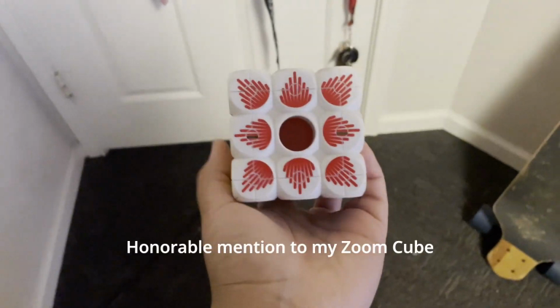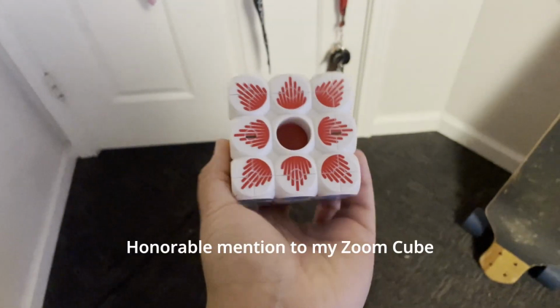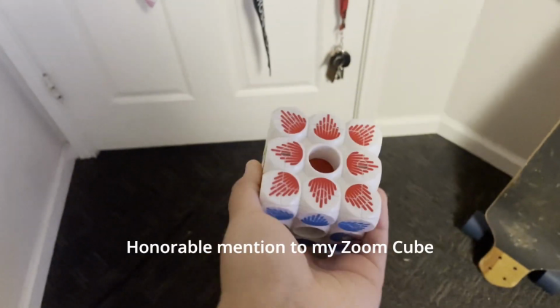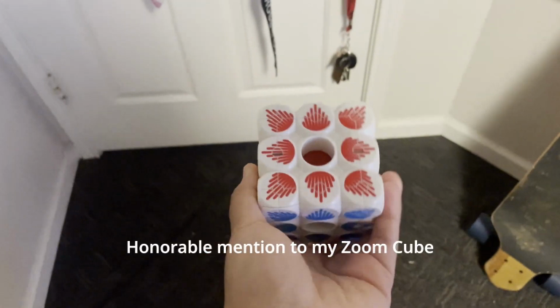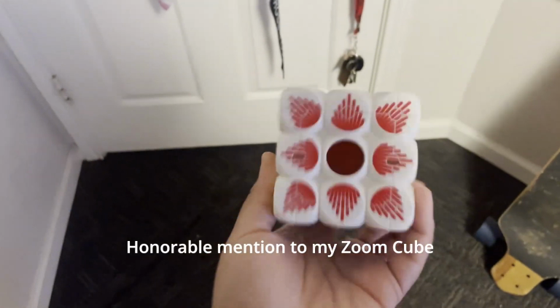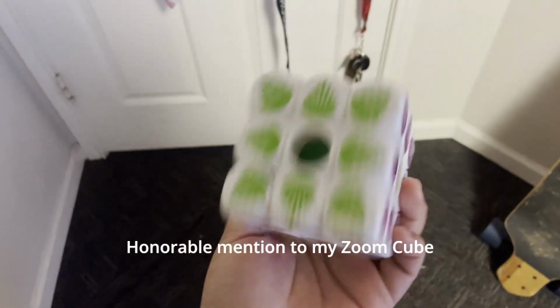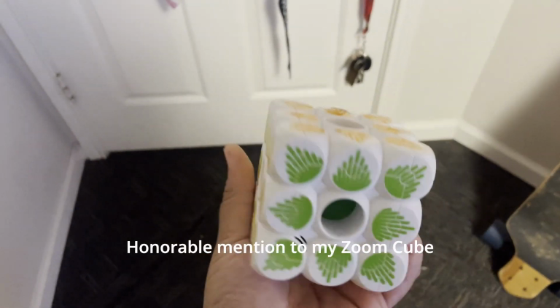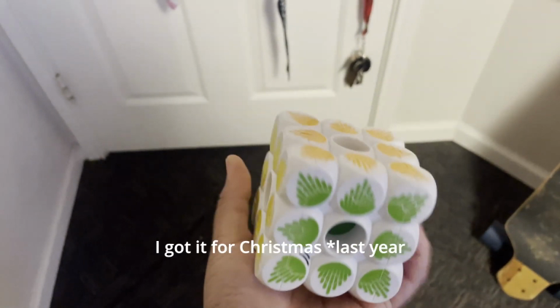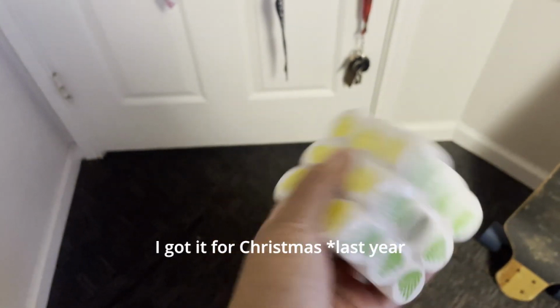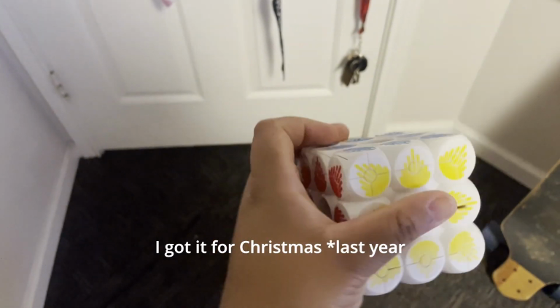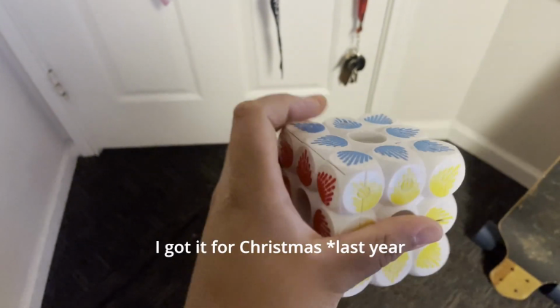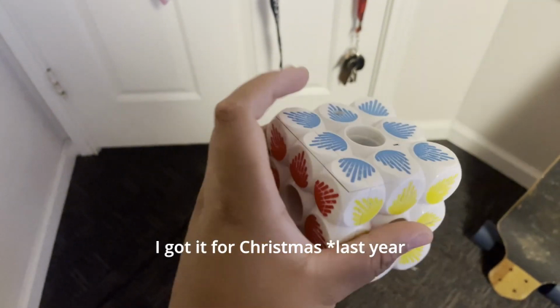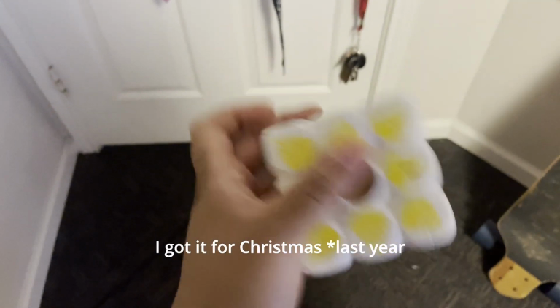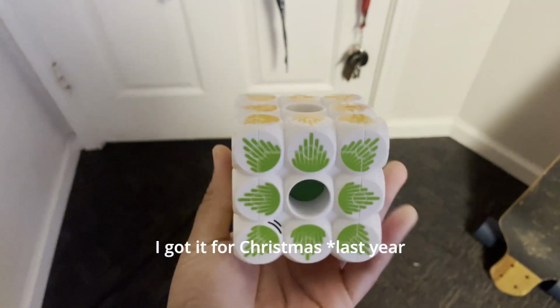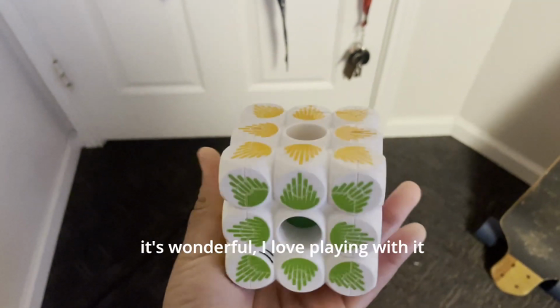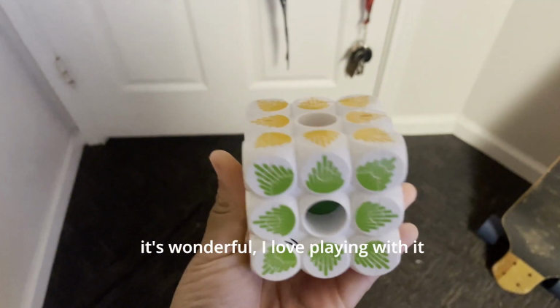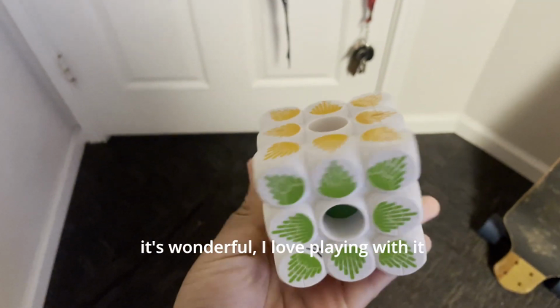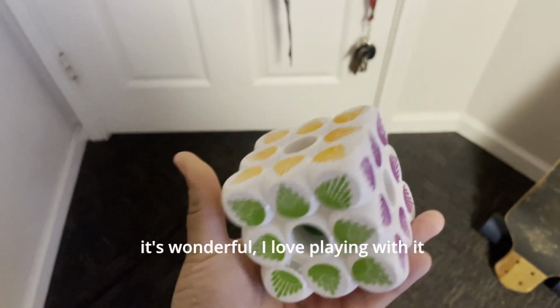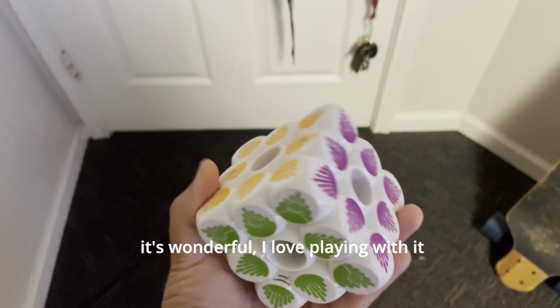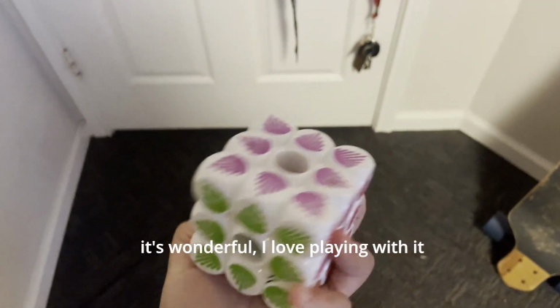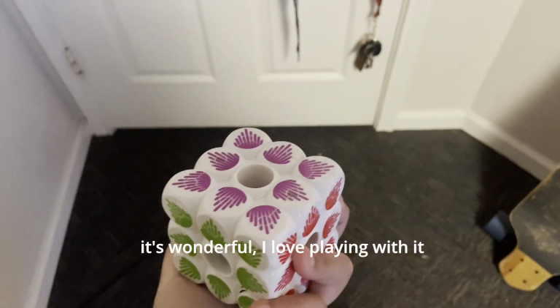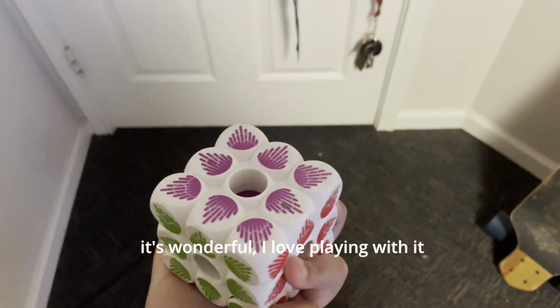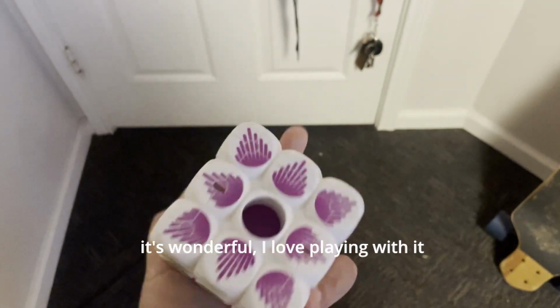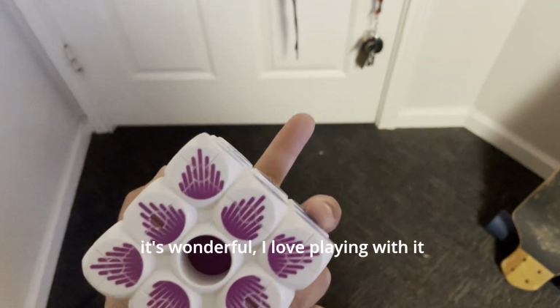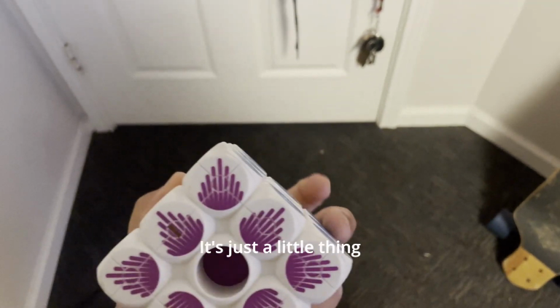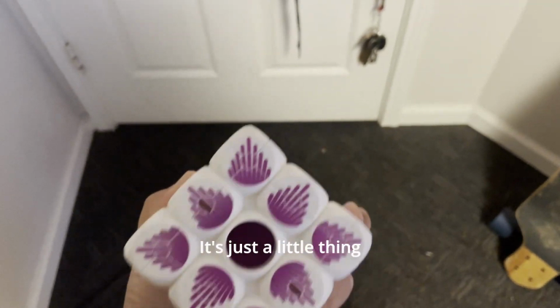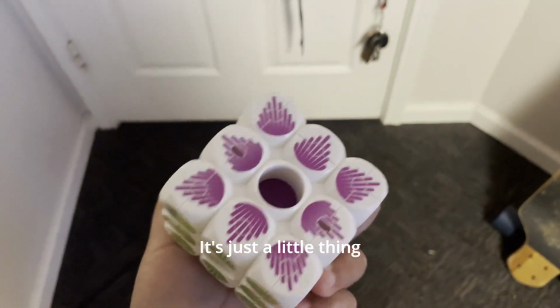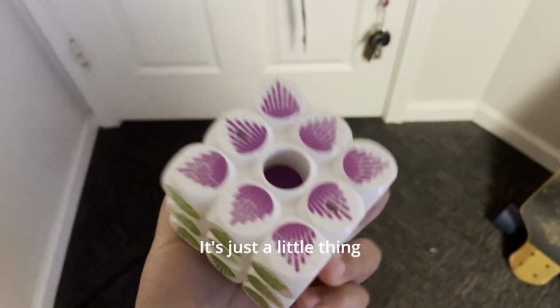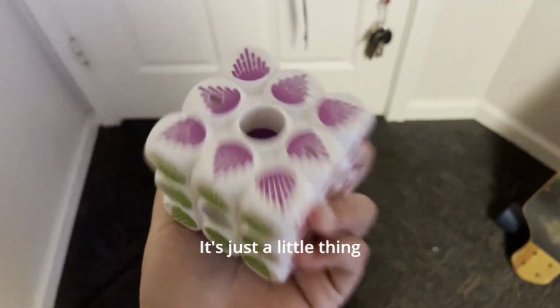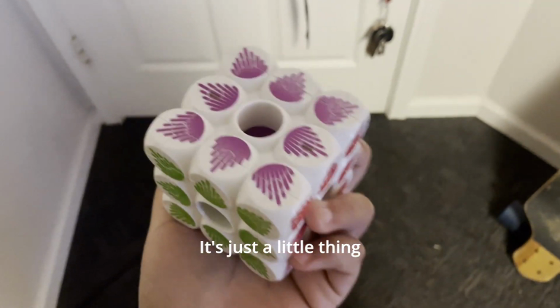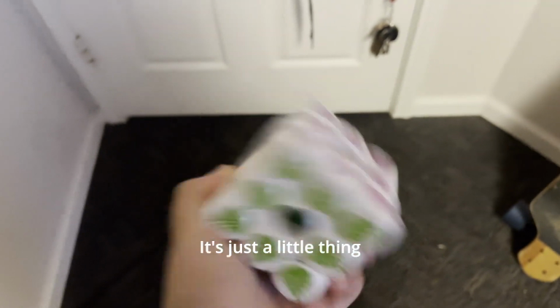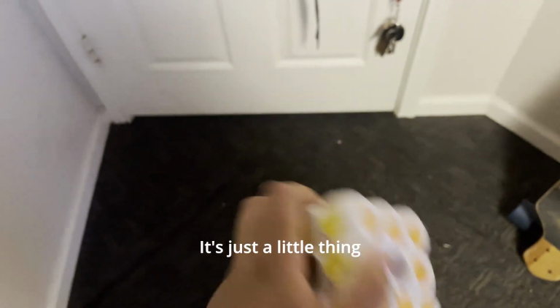Honorable mention to my Zoom Cube. I got it for Christmas this year. It's wonderful, I love playing with it. It's just a fun little fidget.